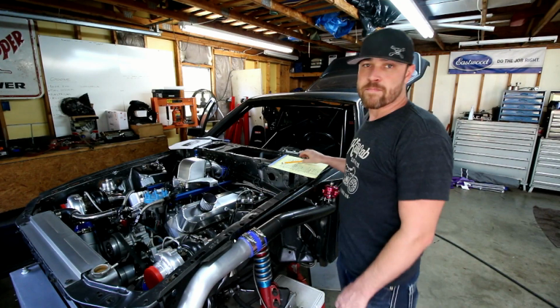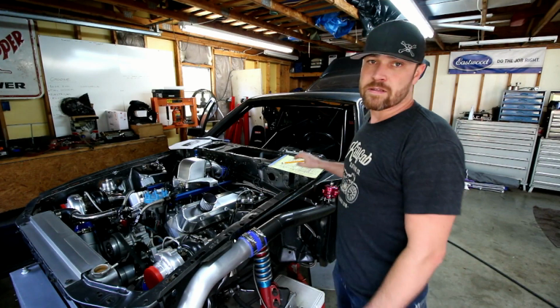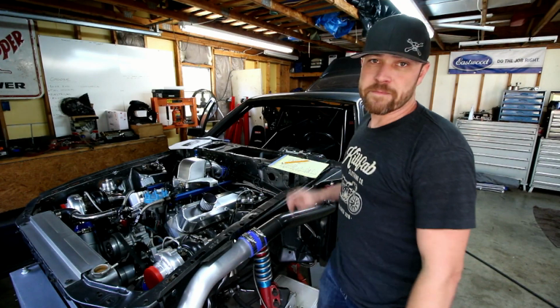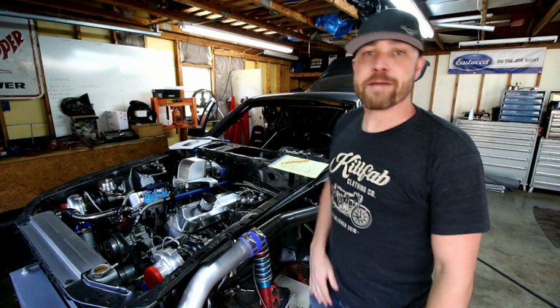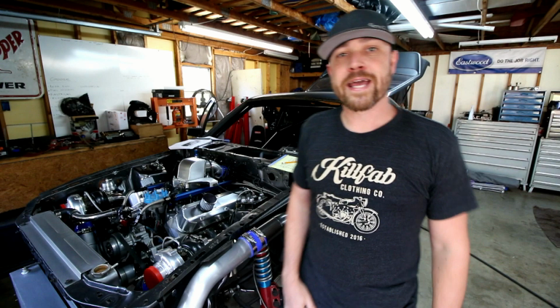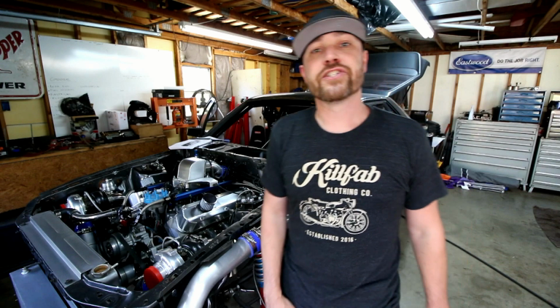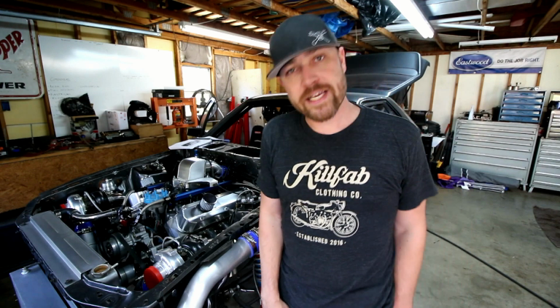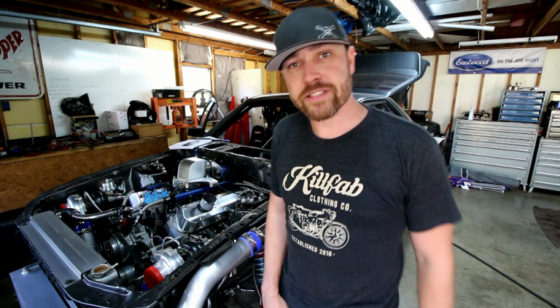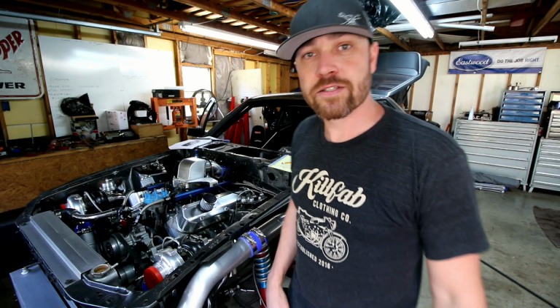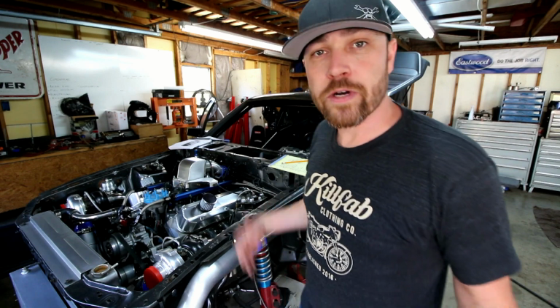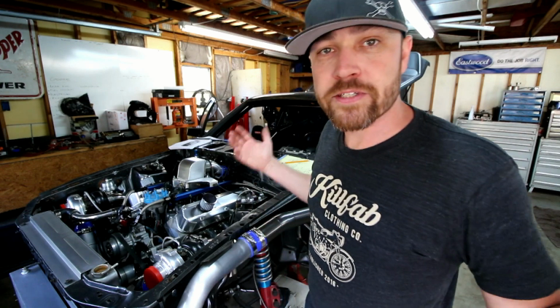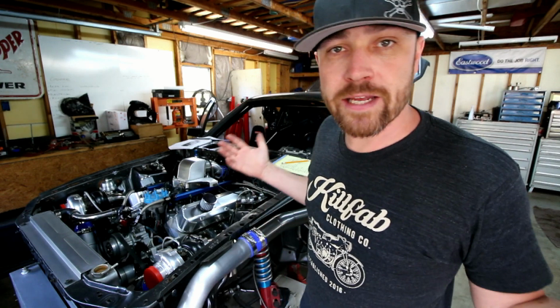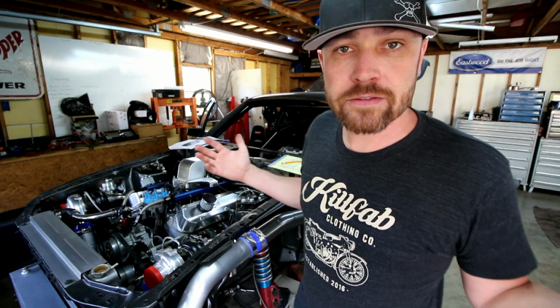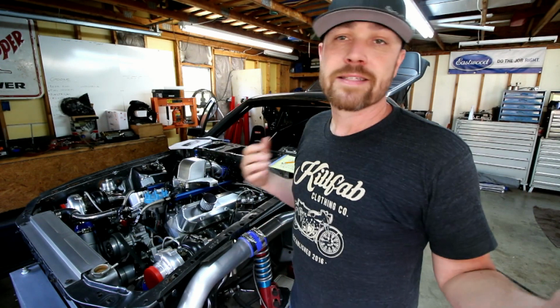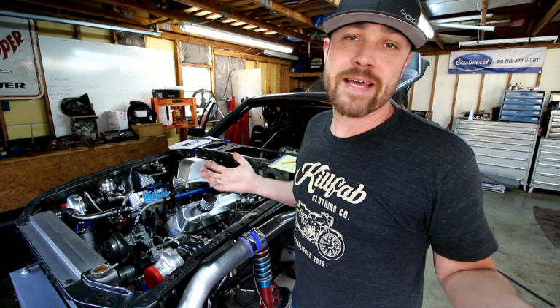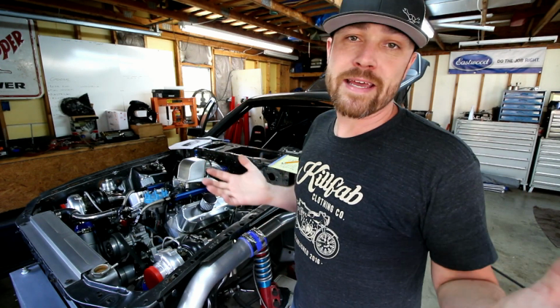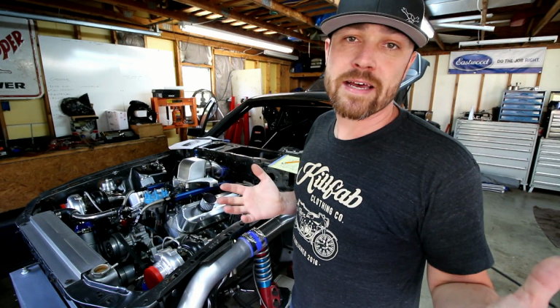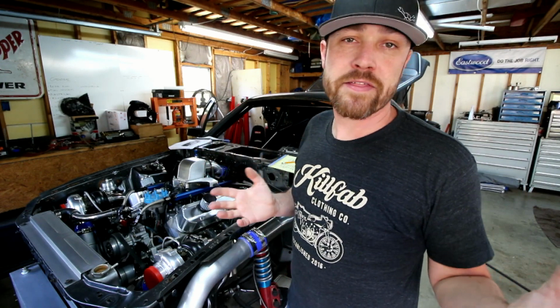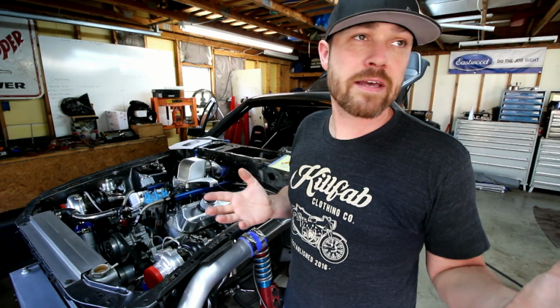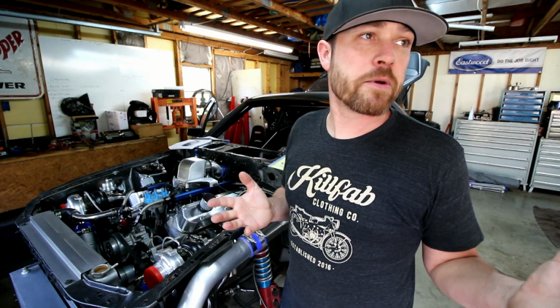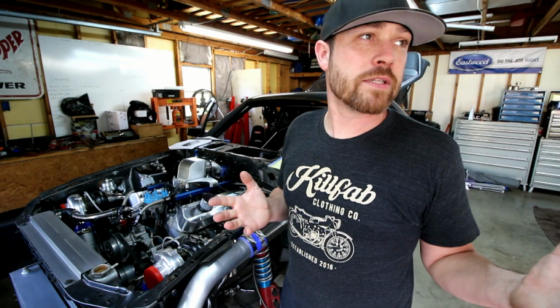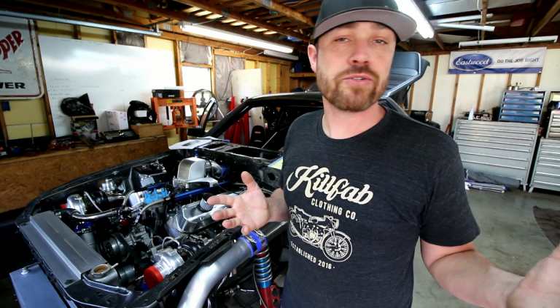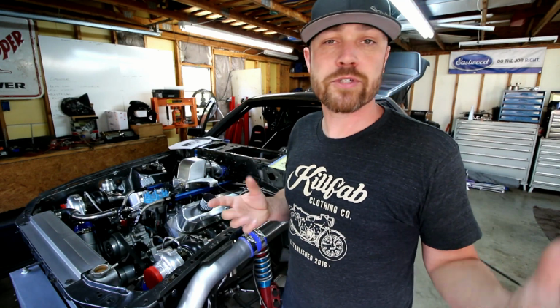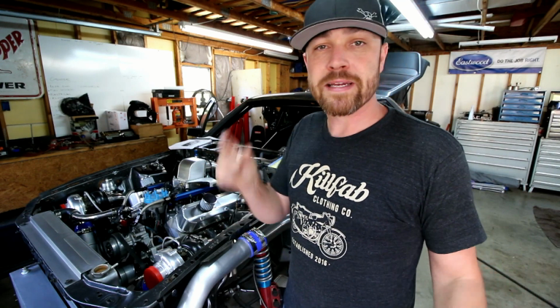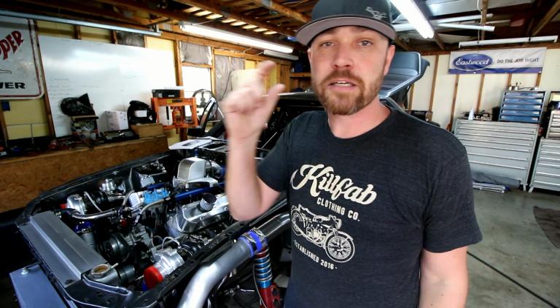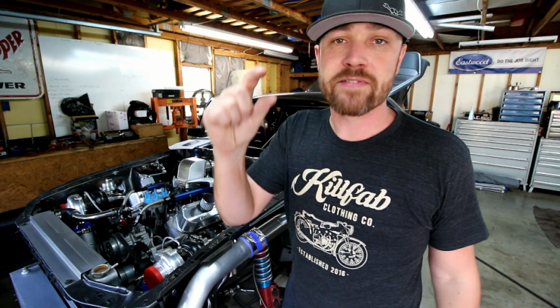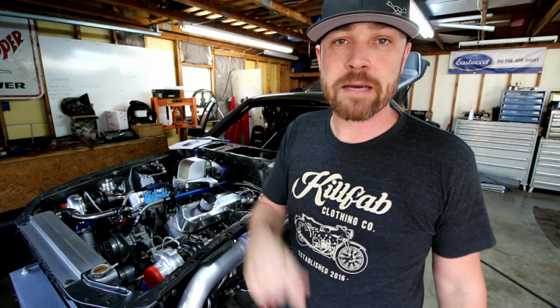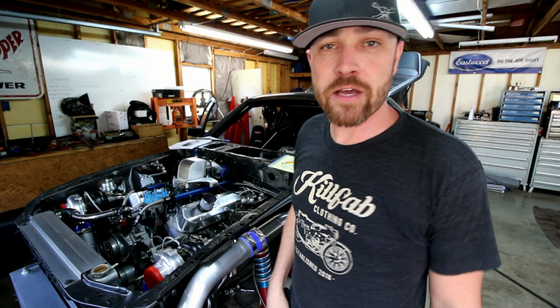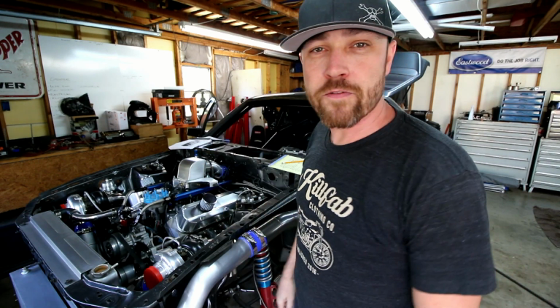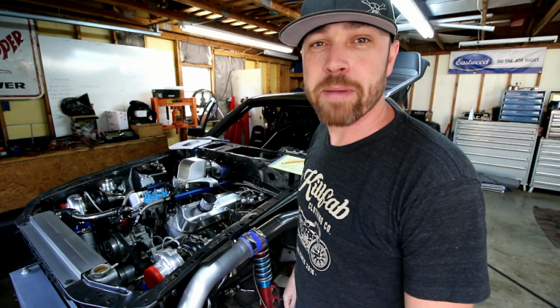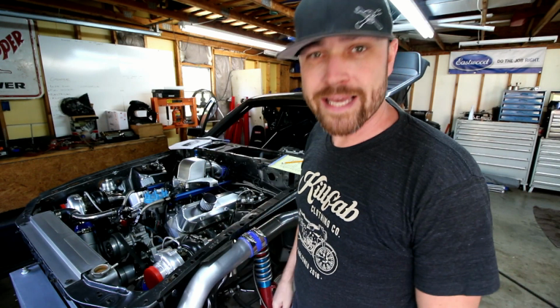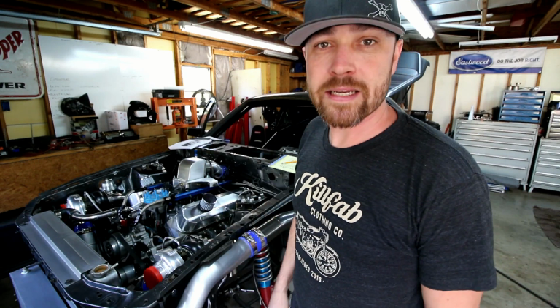What's up Fabrication Nation, welcome to the channel. Today I'm going to spend a little bit of time and go over pie cutting.